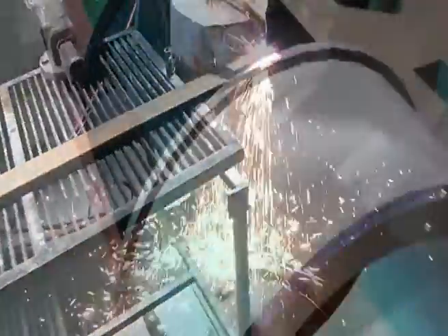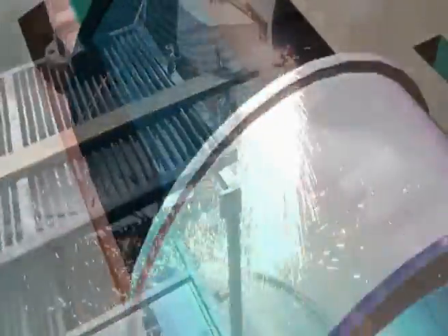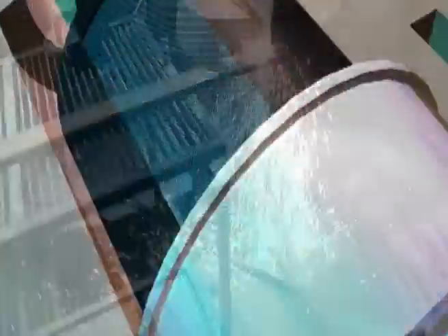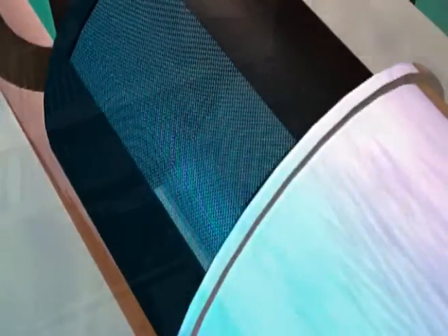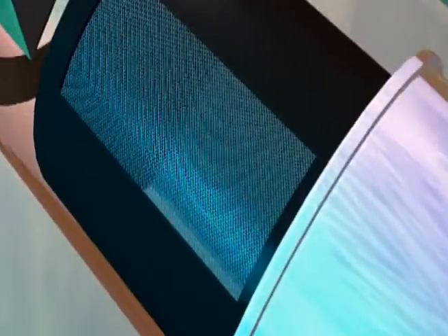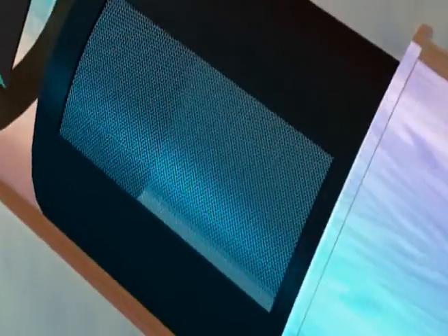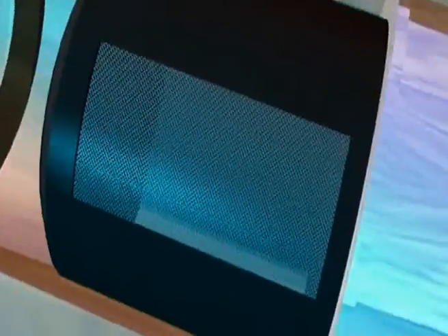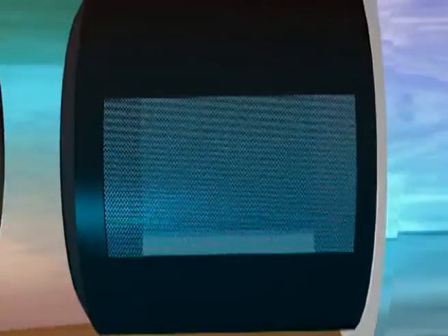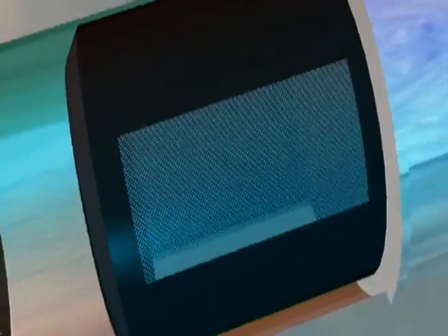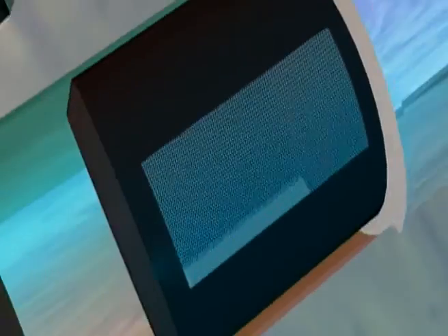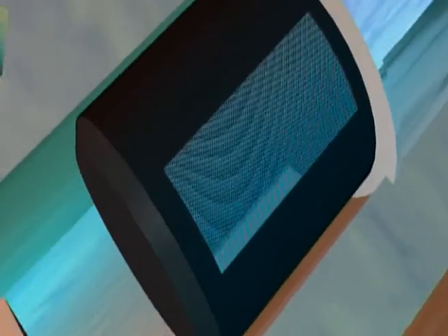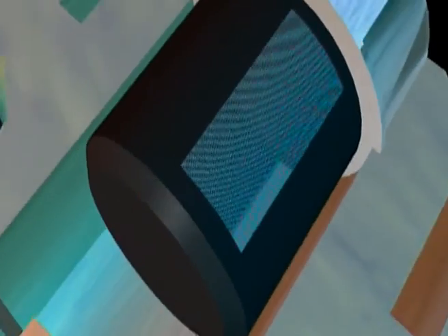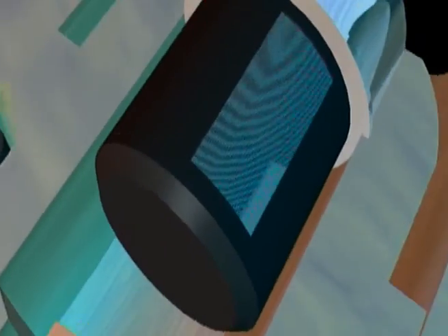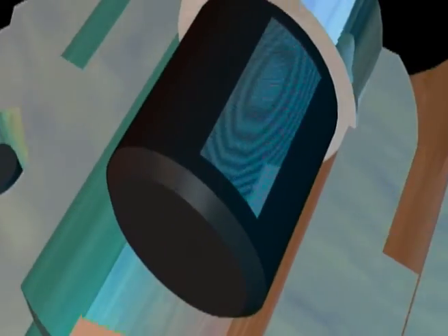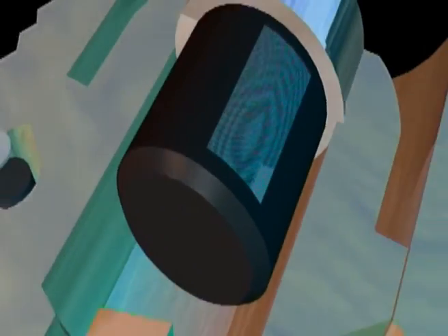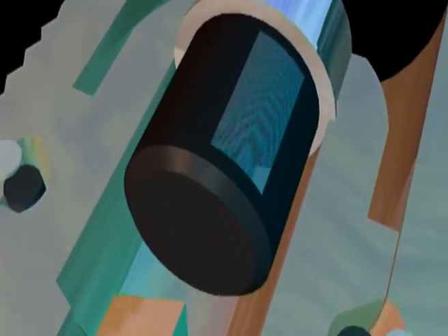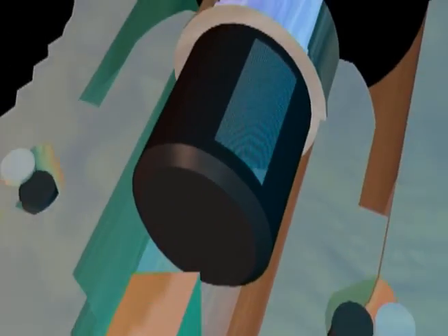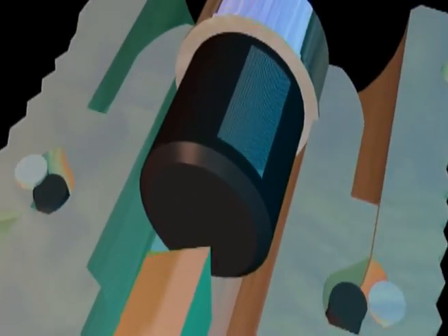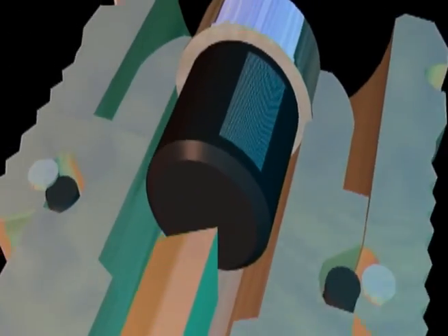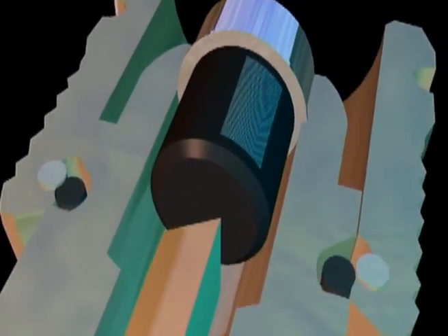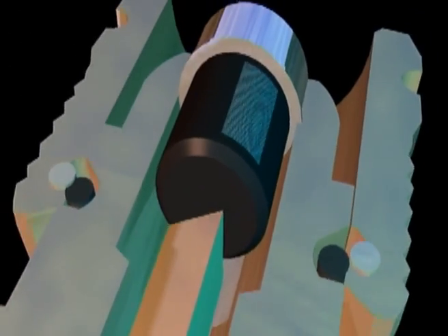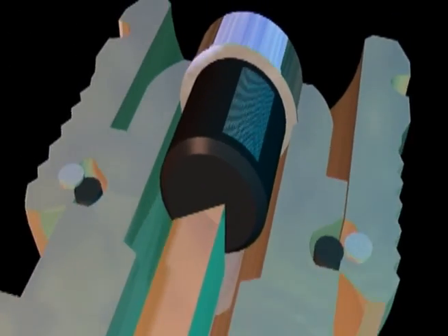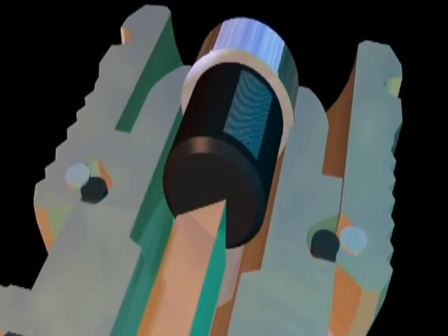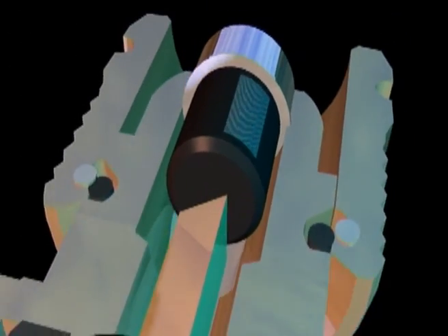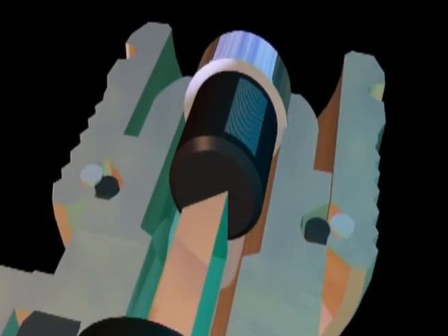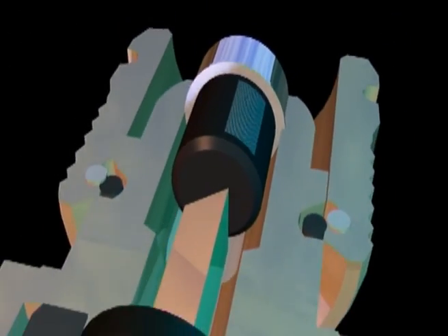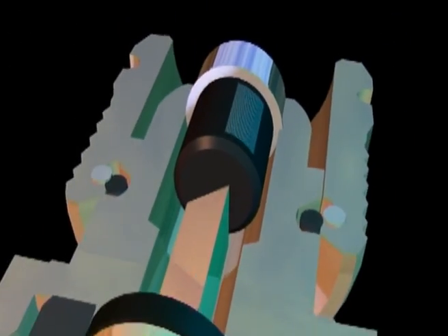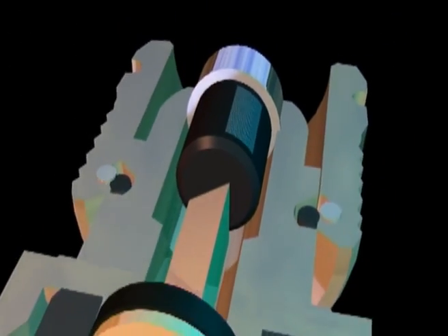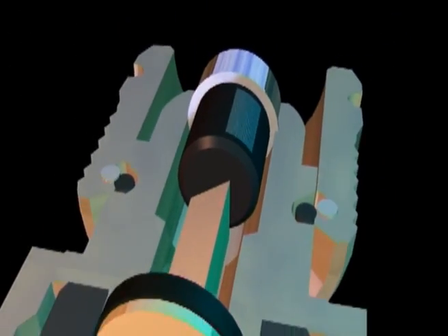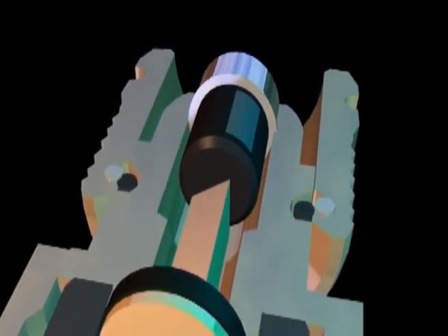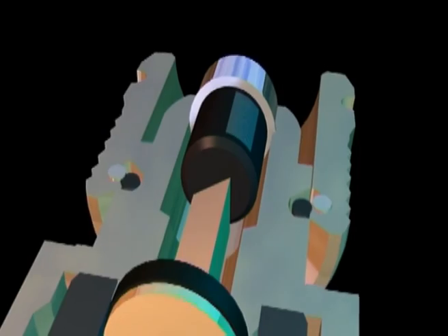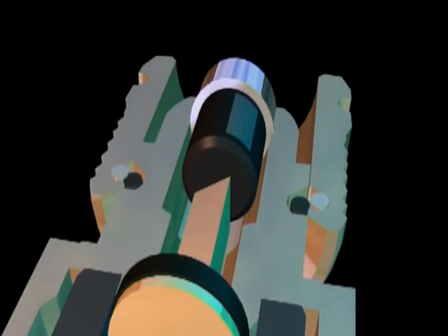The dust filter protects the non-return valve from contamination, guaranteeing long service life.